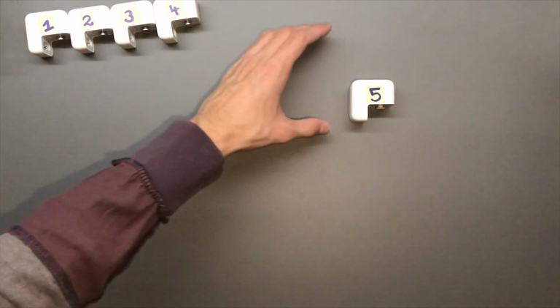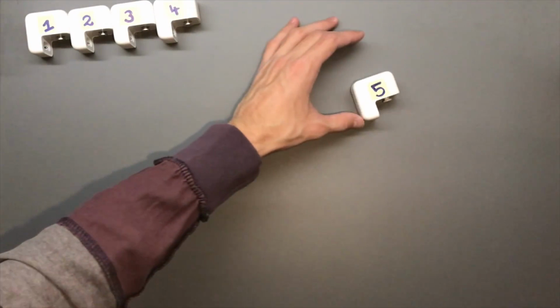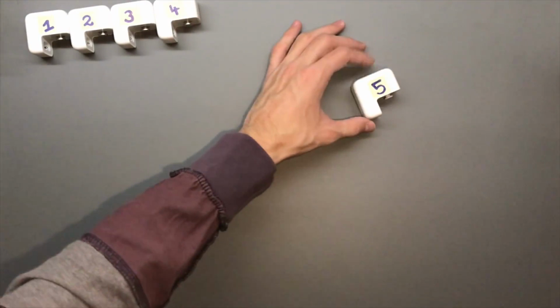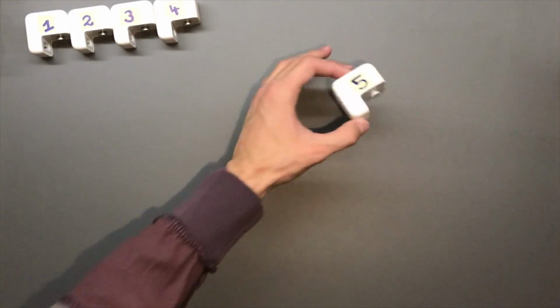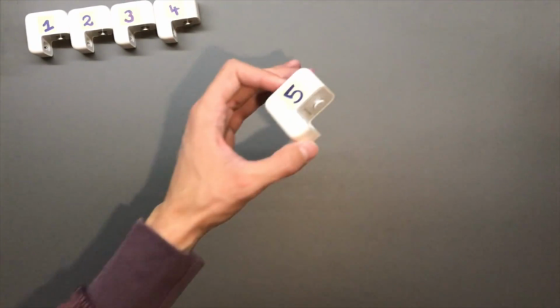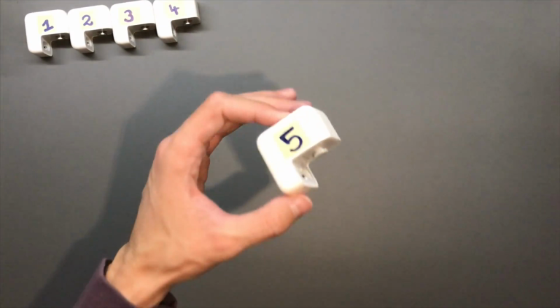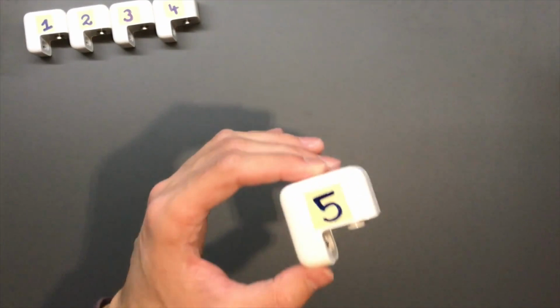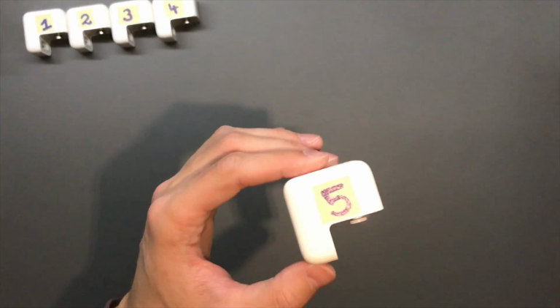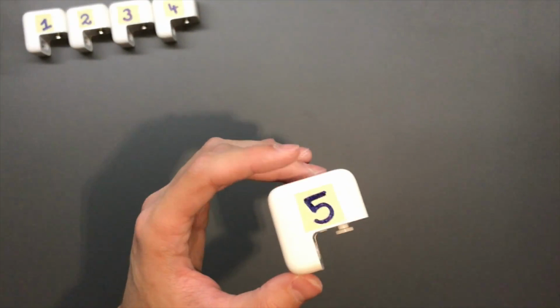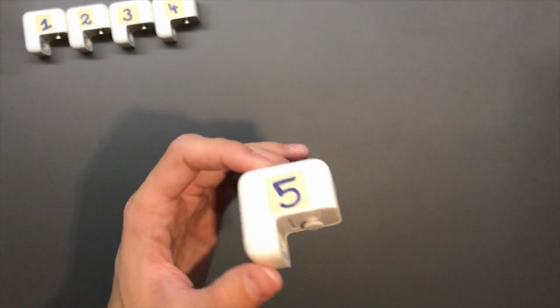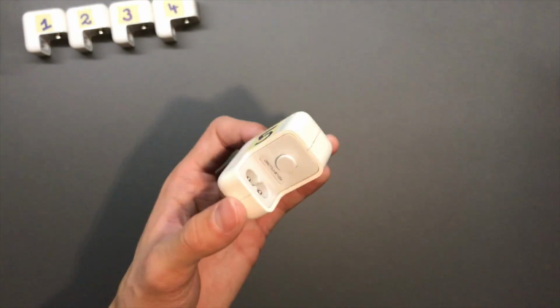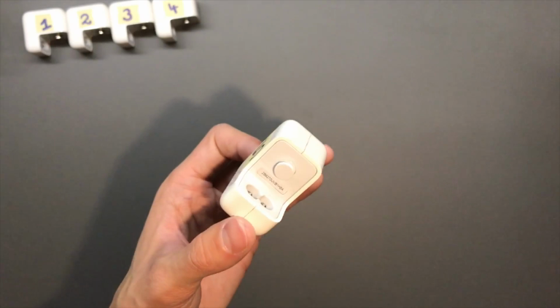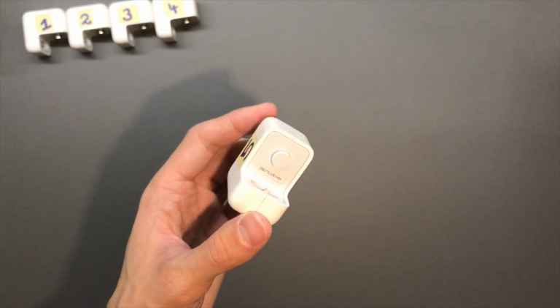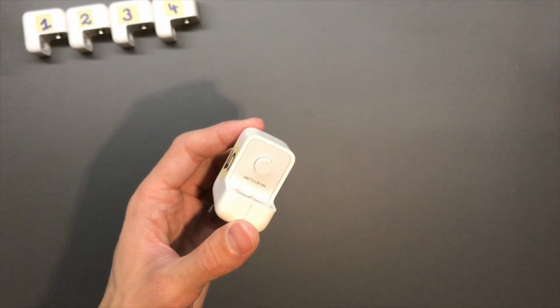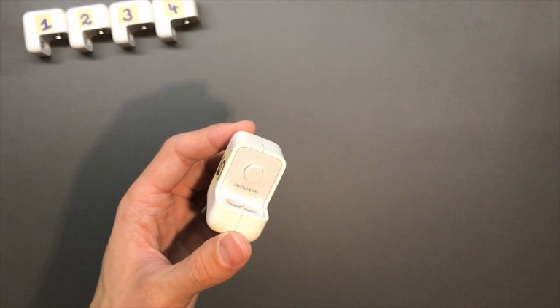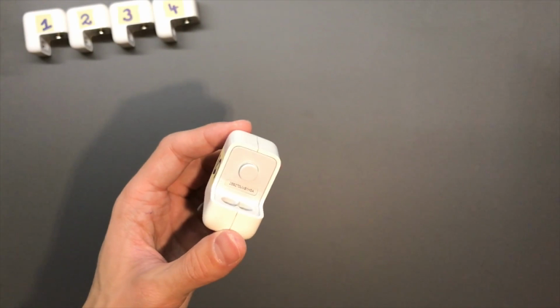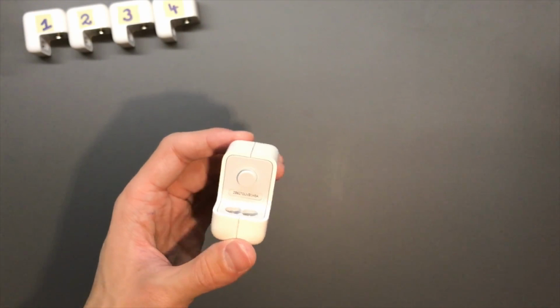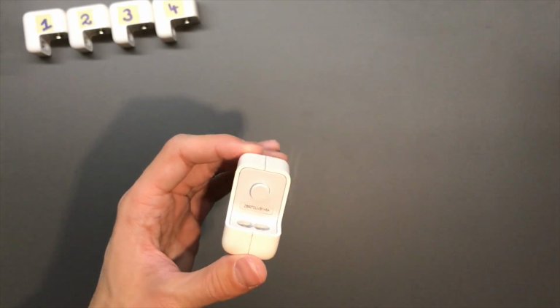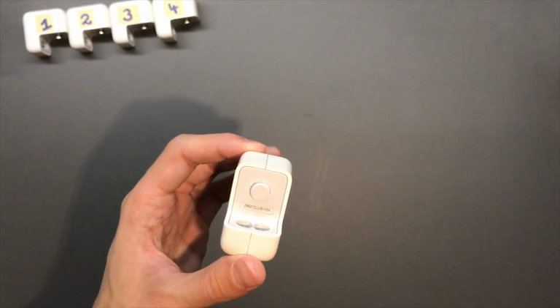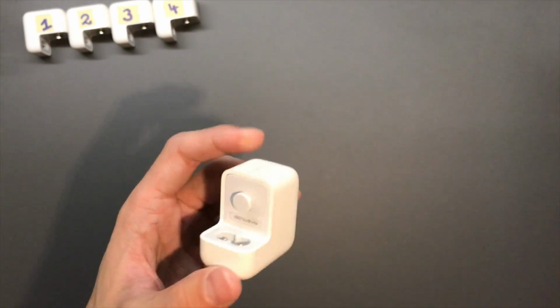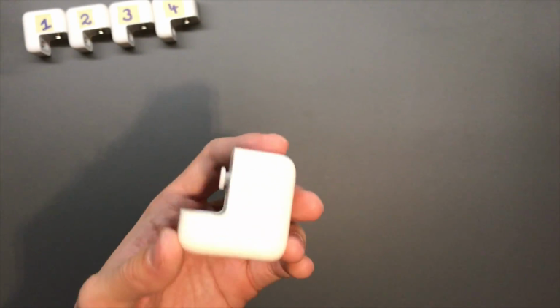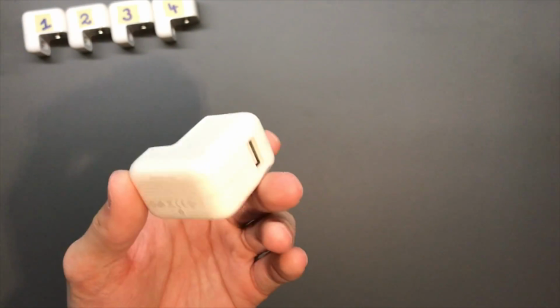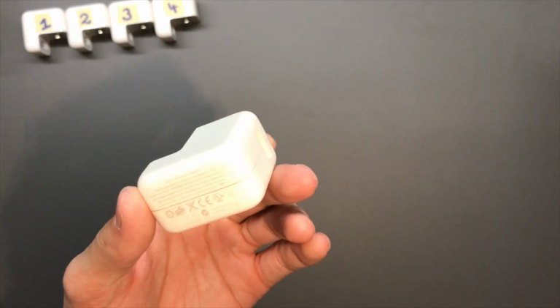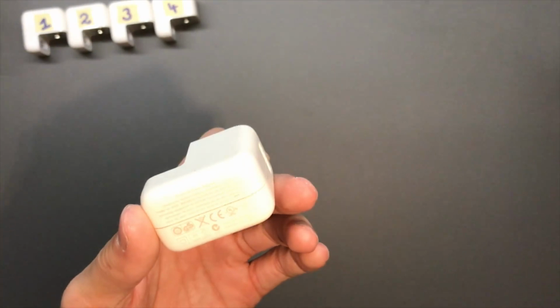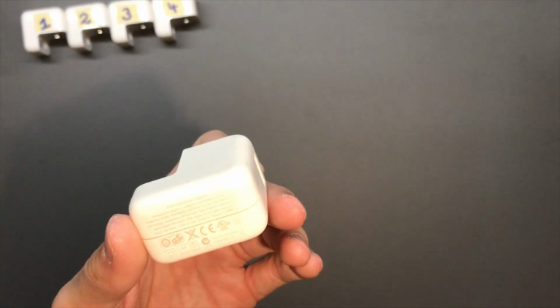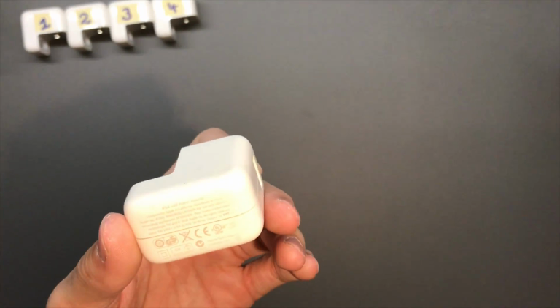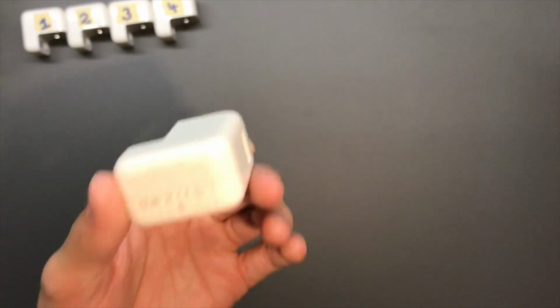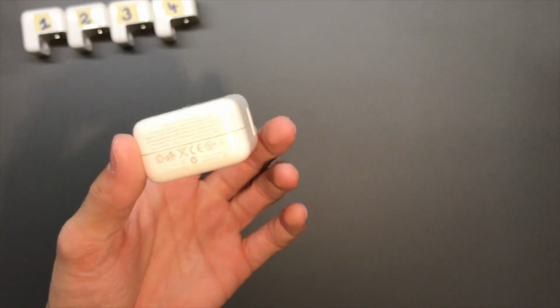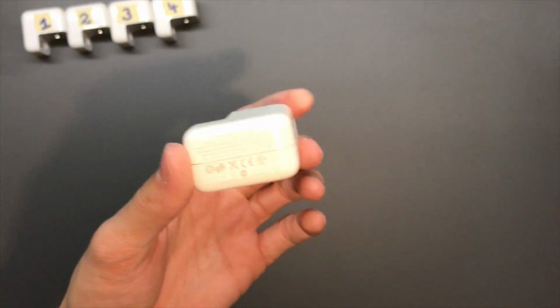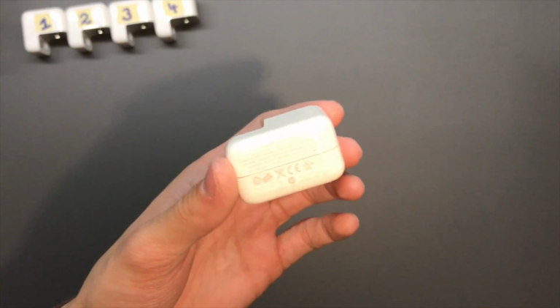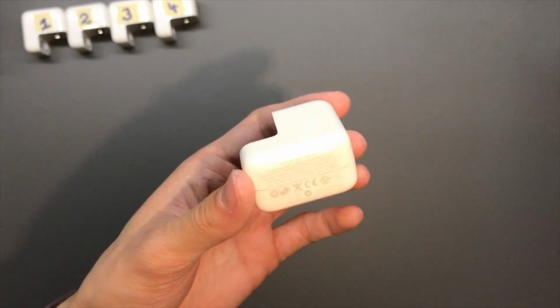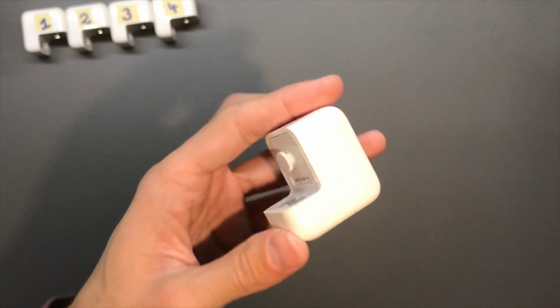And the last one is a Foxlink 5-watt adapter — so this is an old iPod USB adapter, actually.